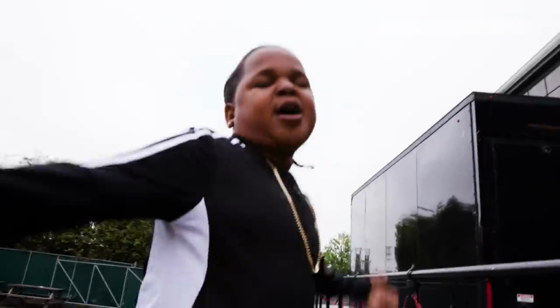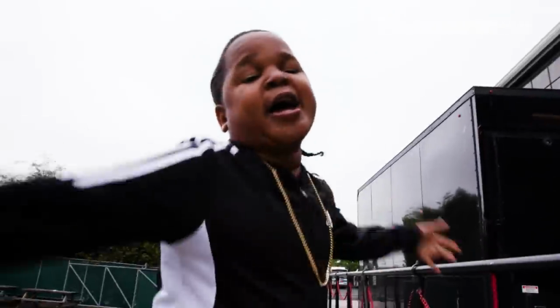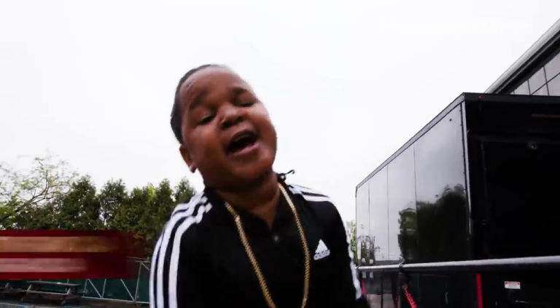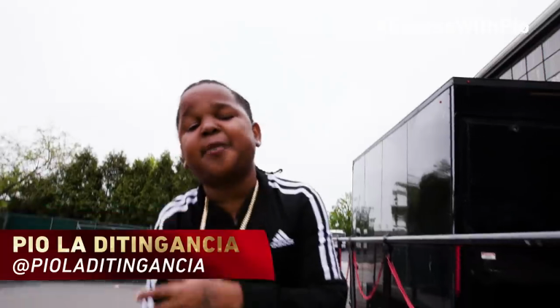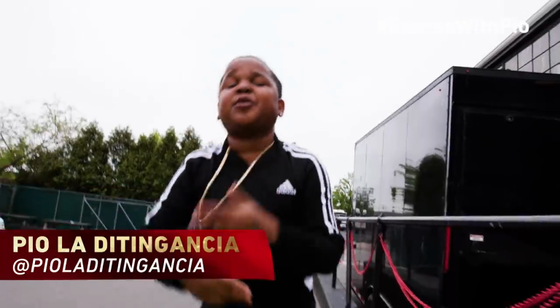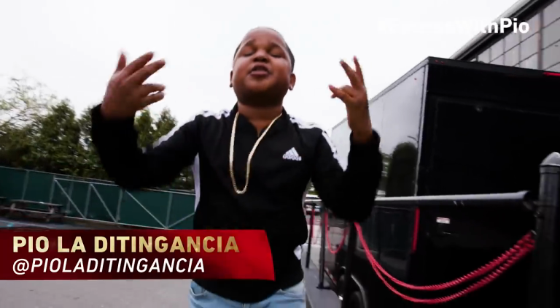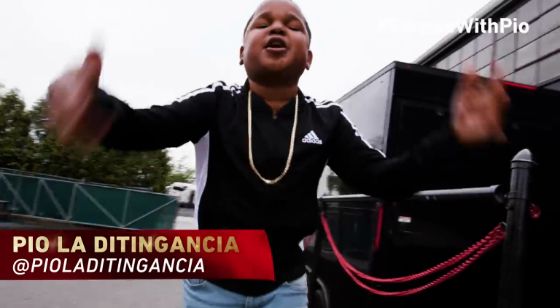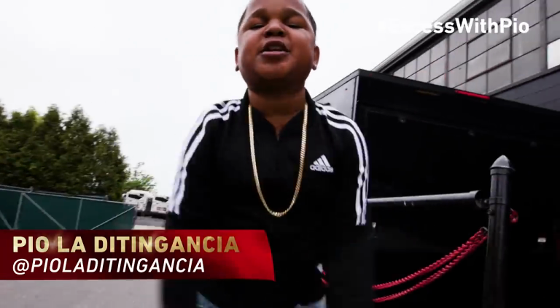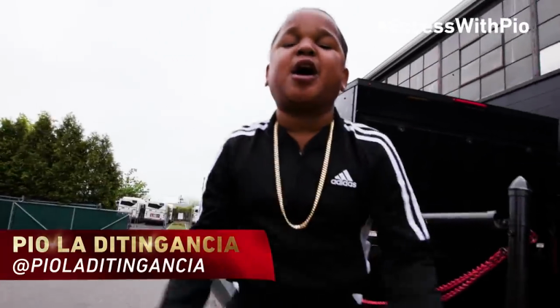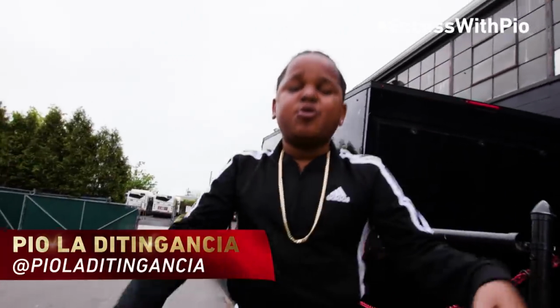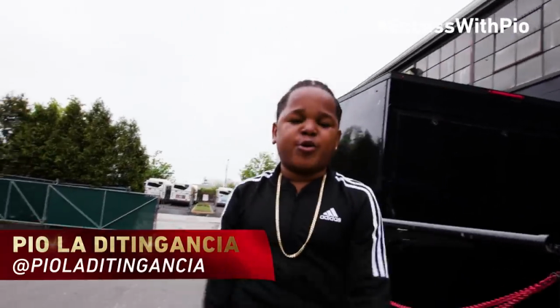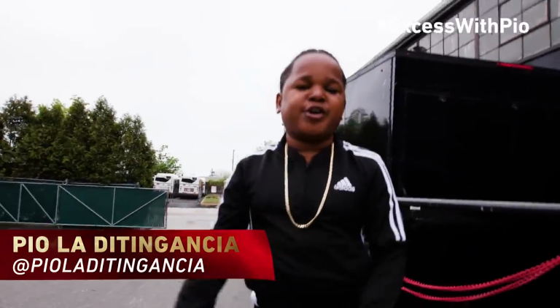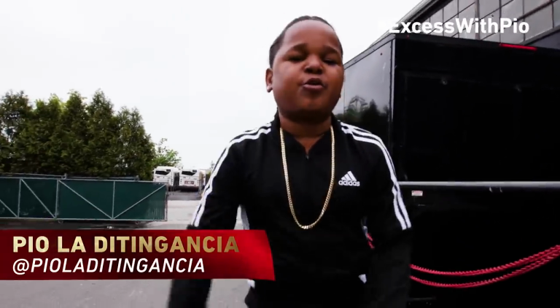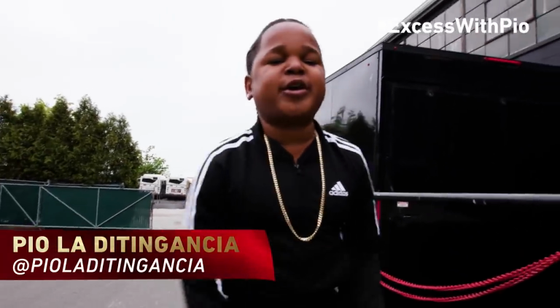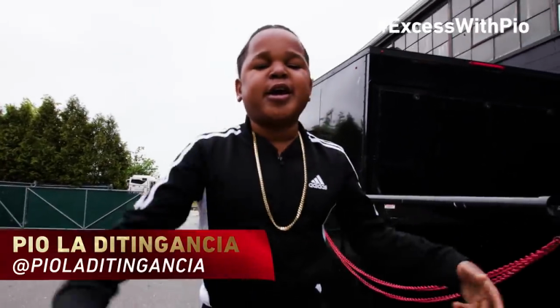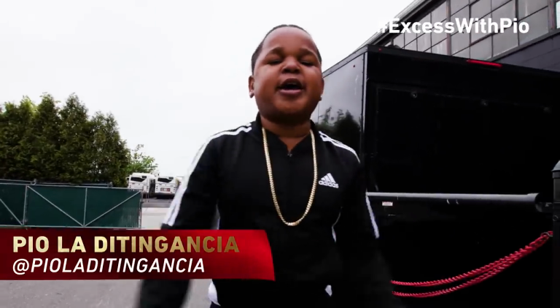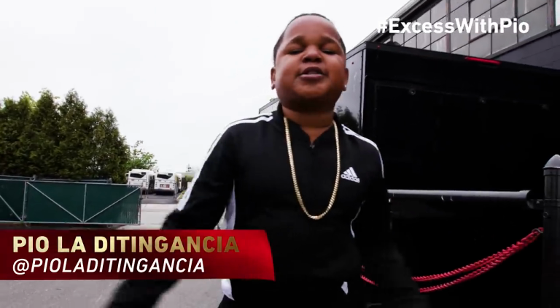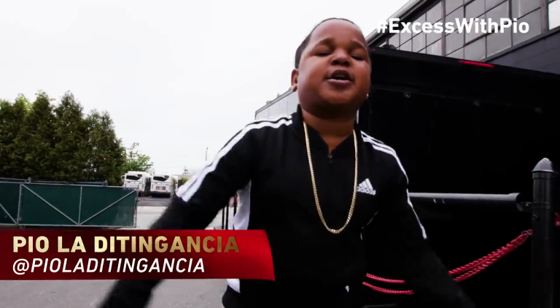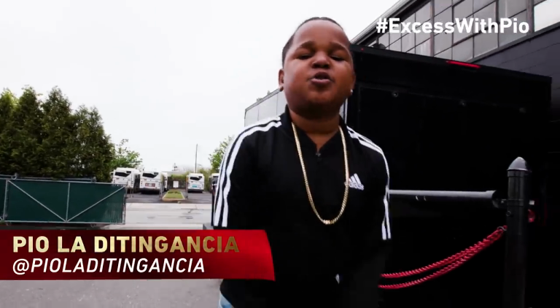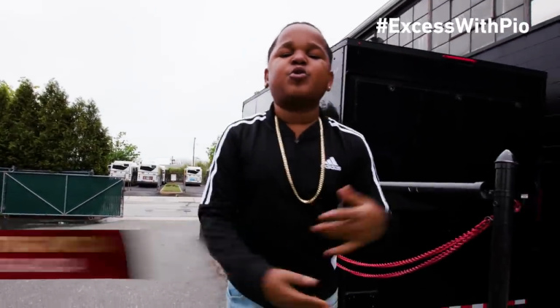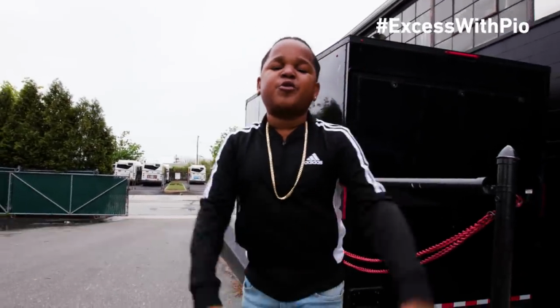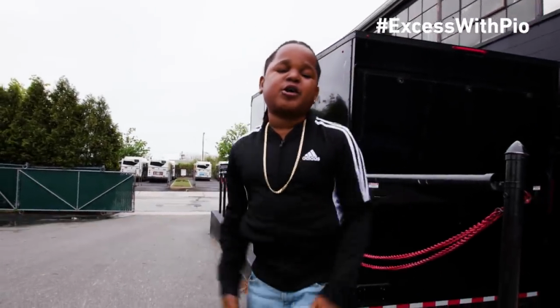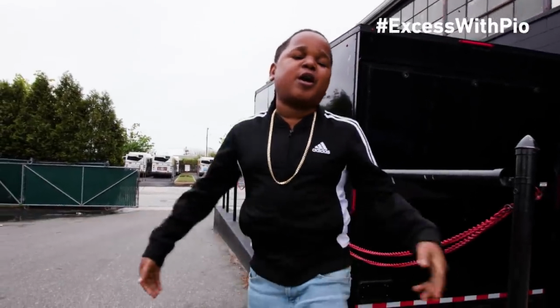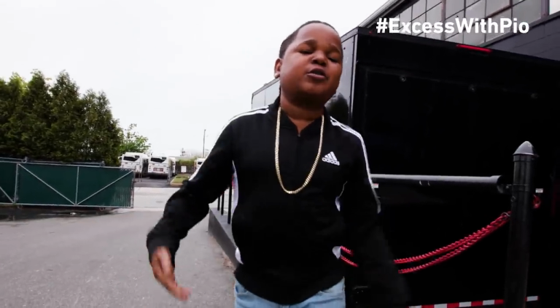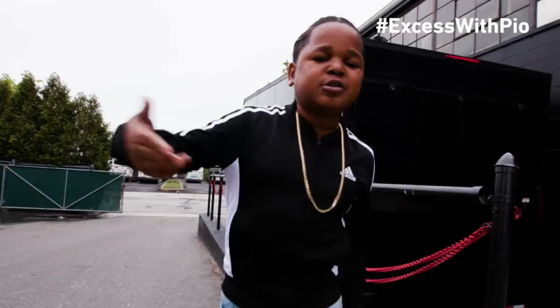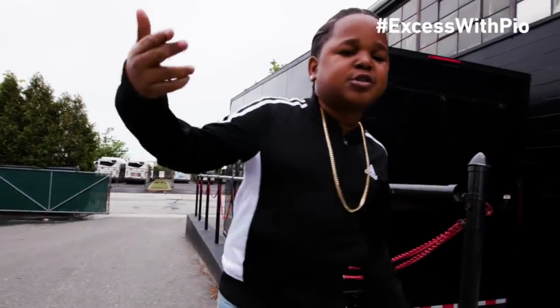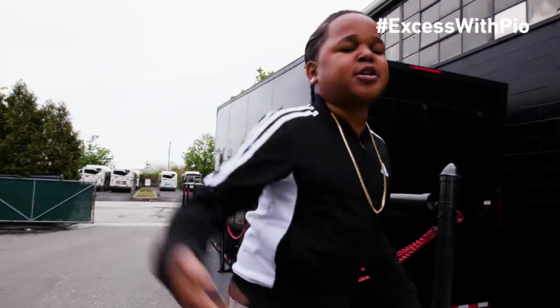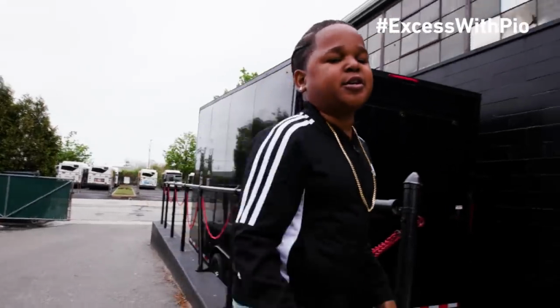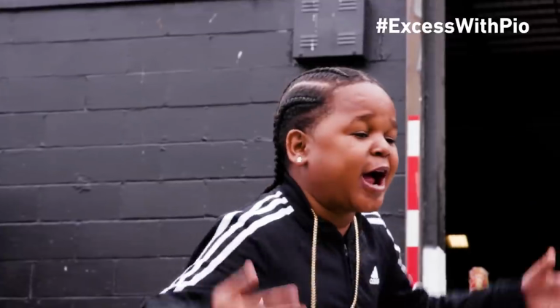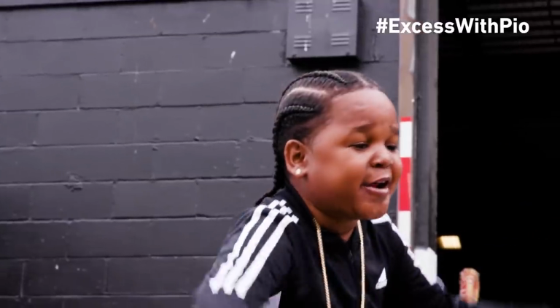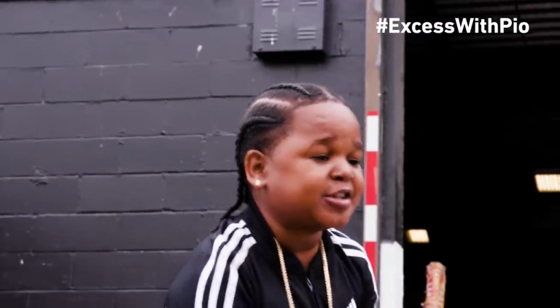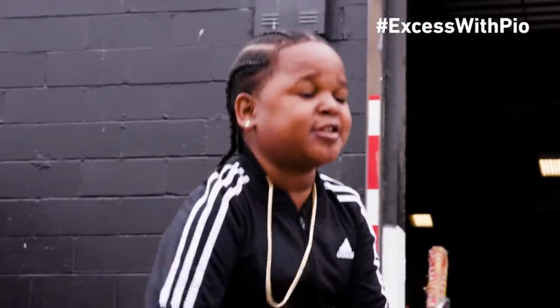Hi, guys. I'm Pio Lighting Ganja. We're here with XS, where we check out good shit. We got everything.